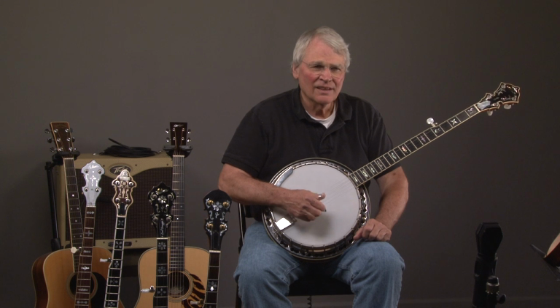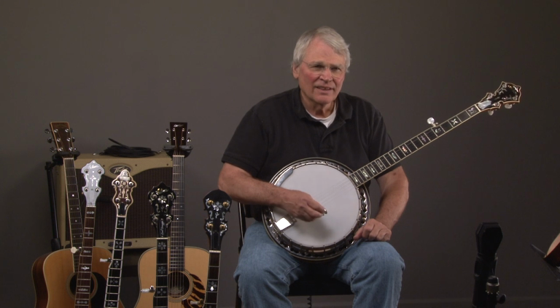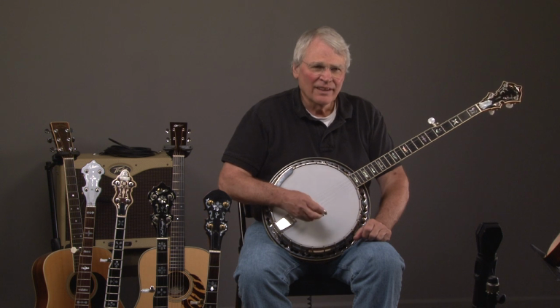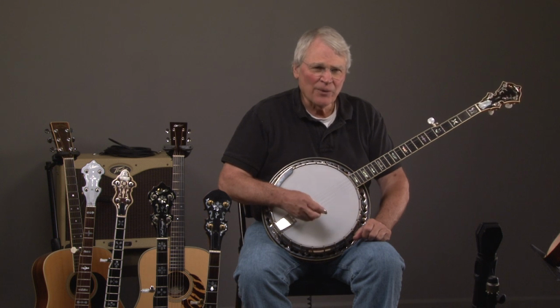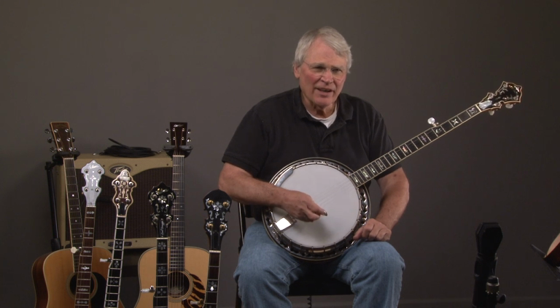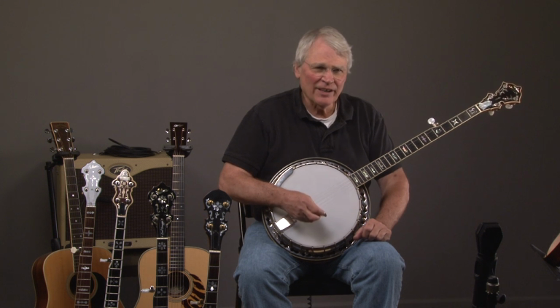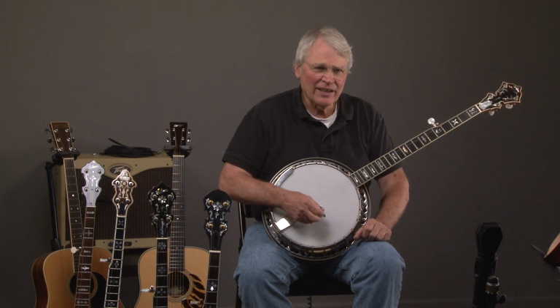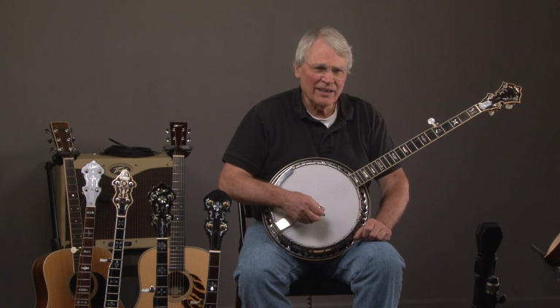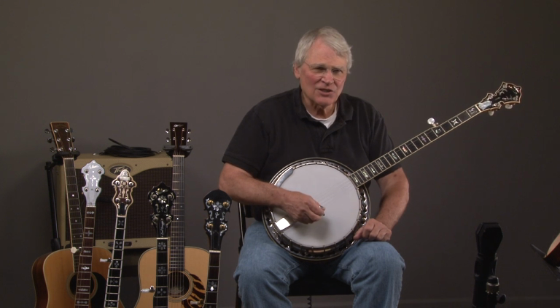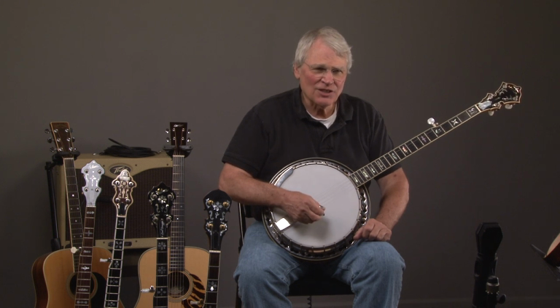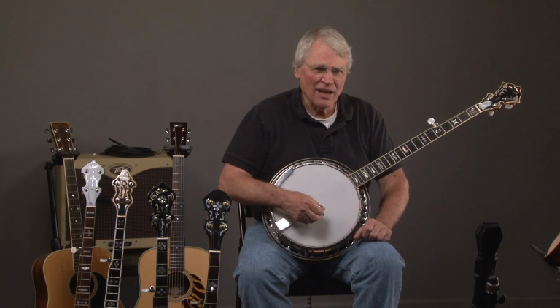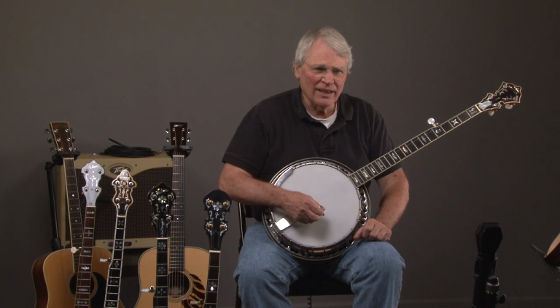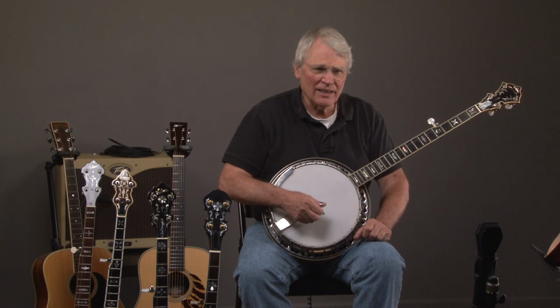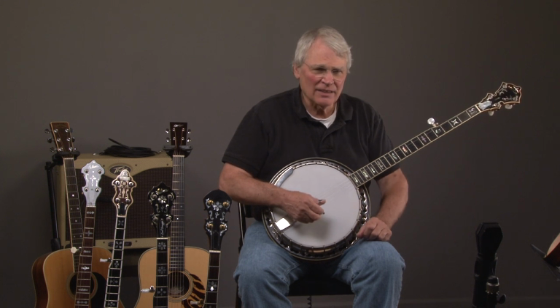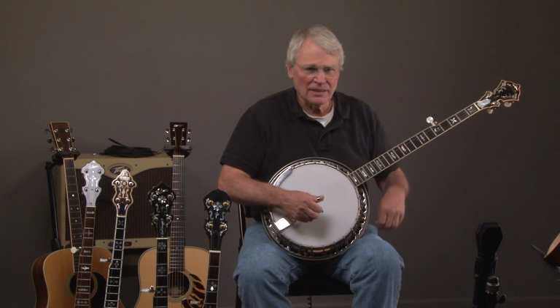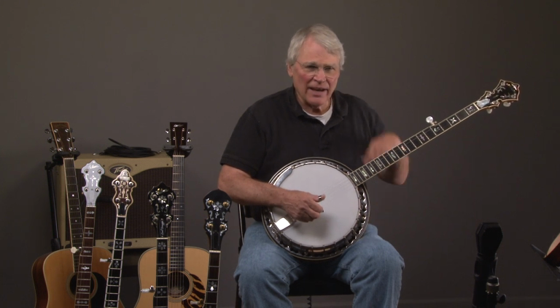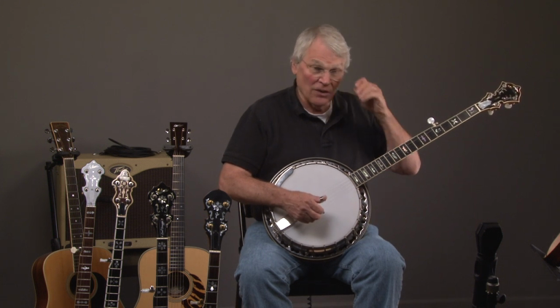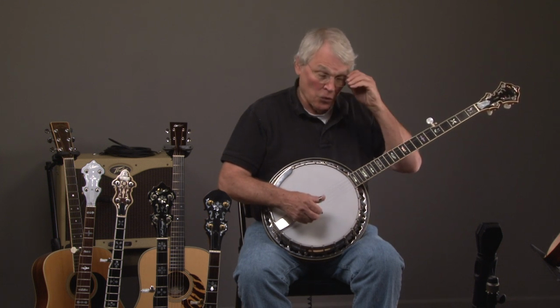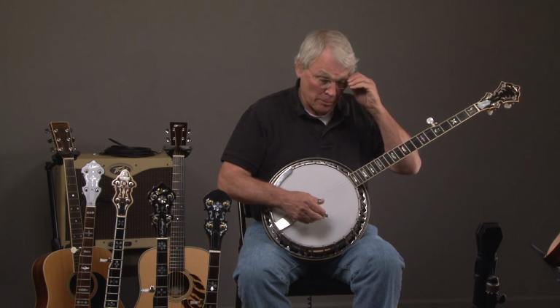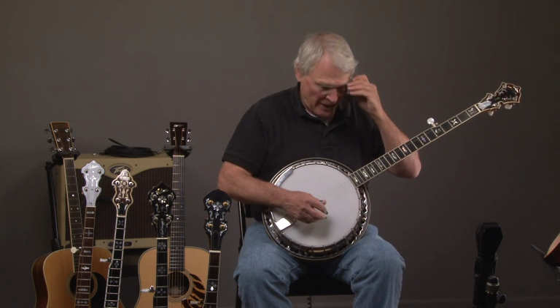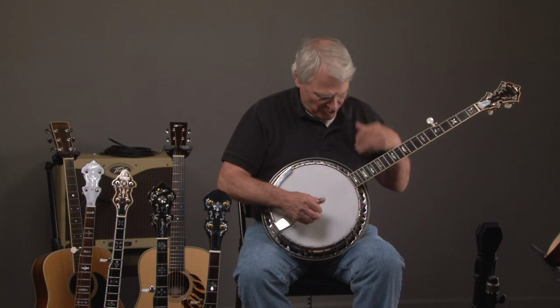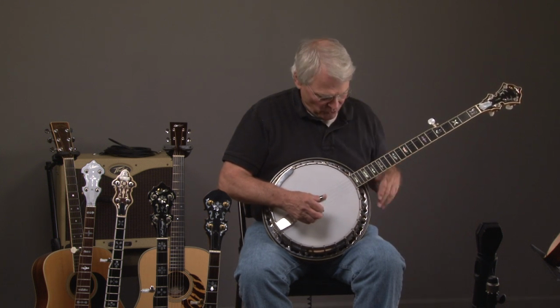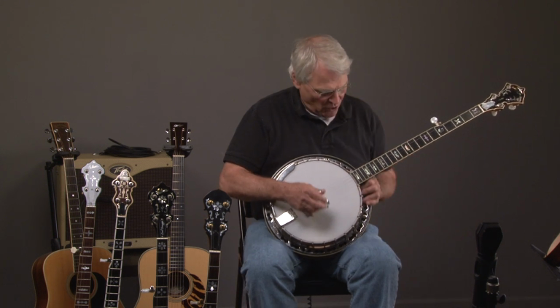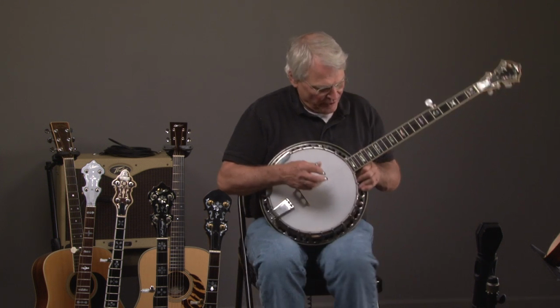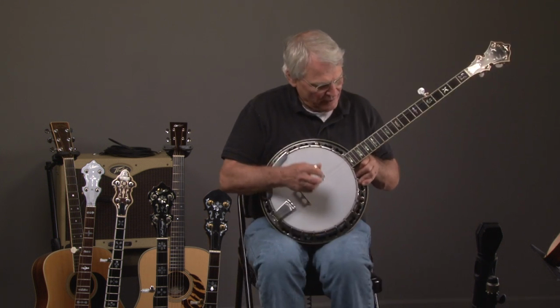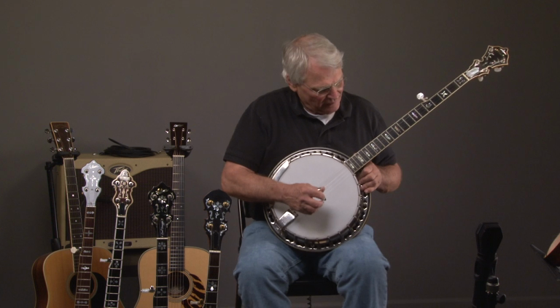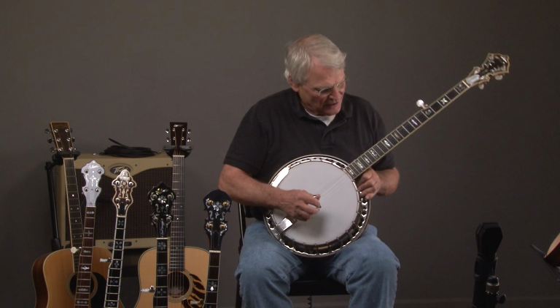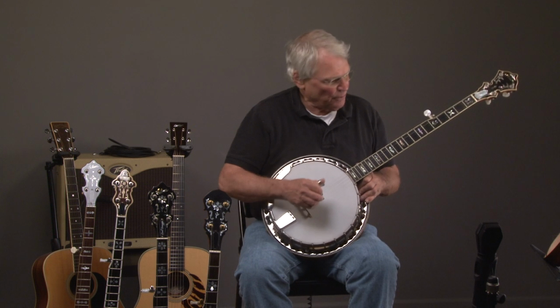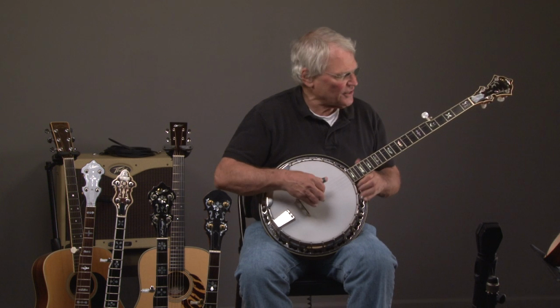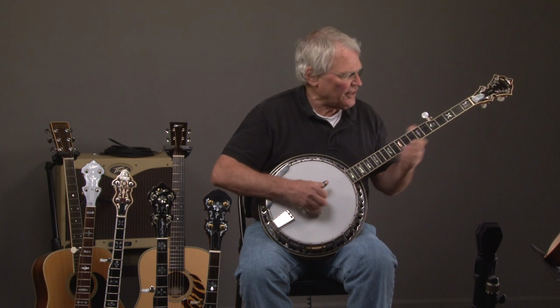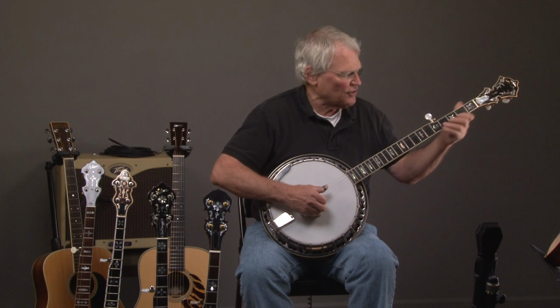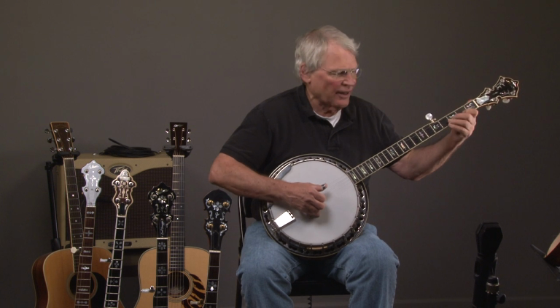Here we have a Stelling Staghorn Banjo Walnut. Let's hear what it sounds like.